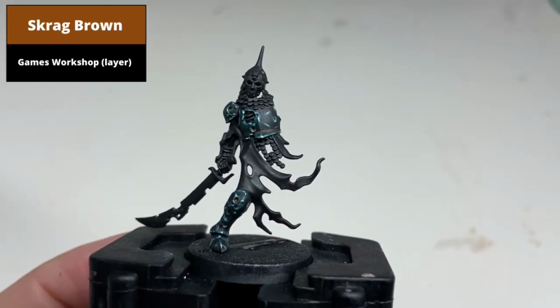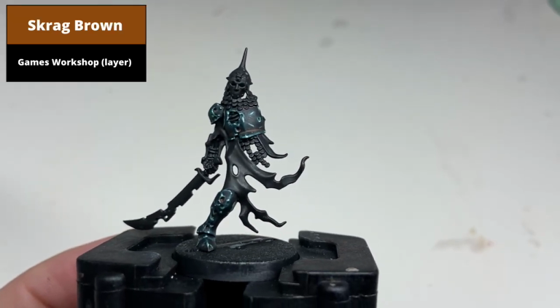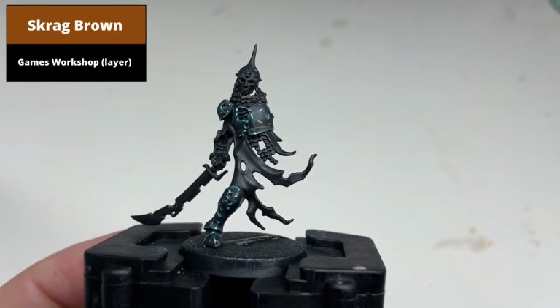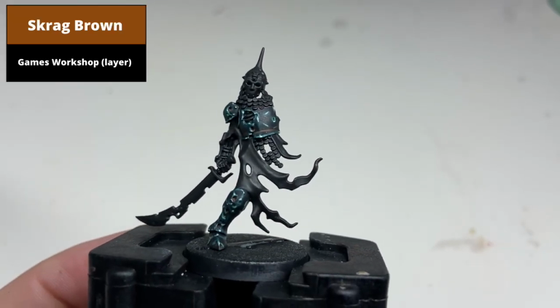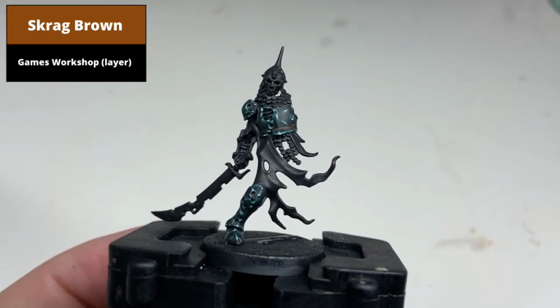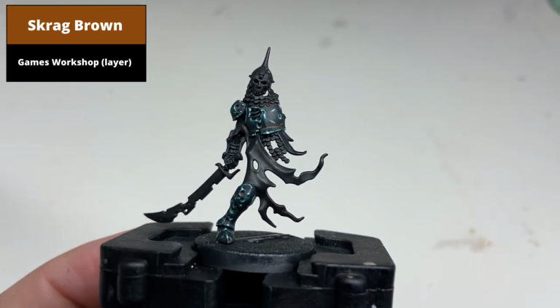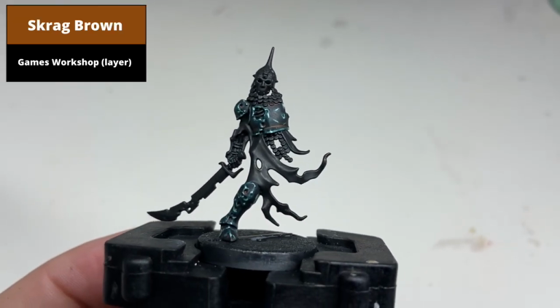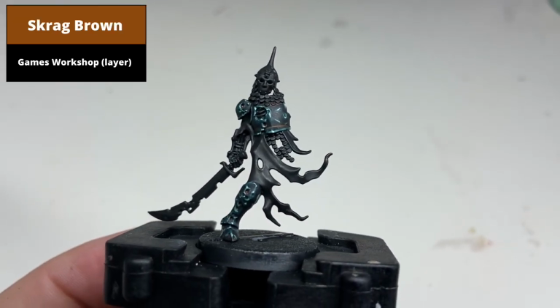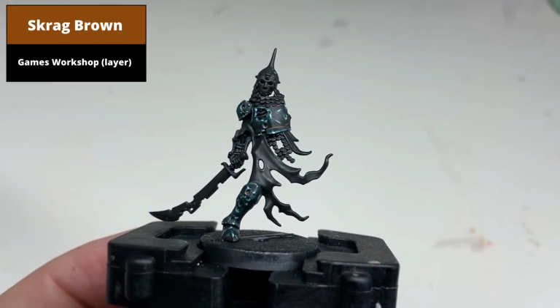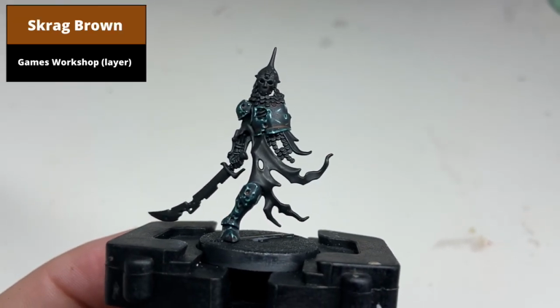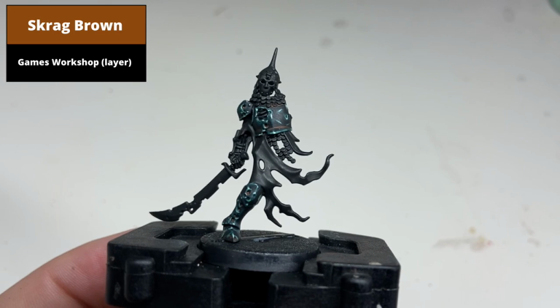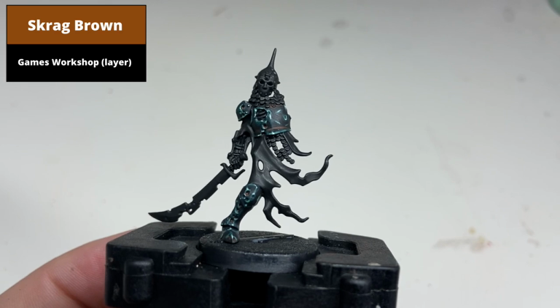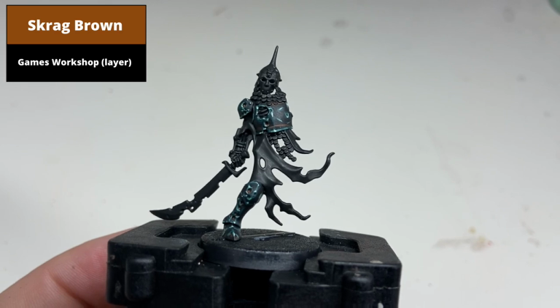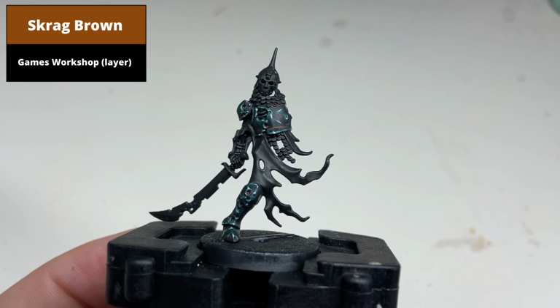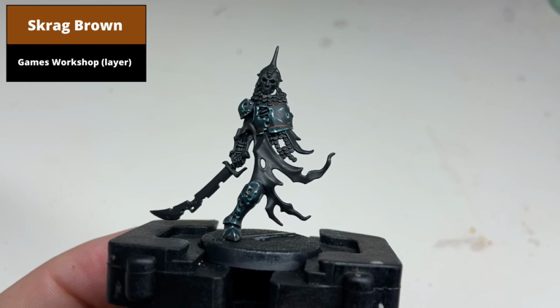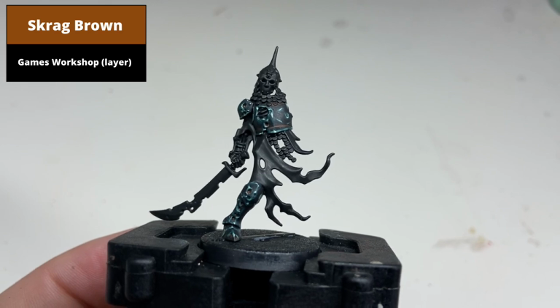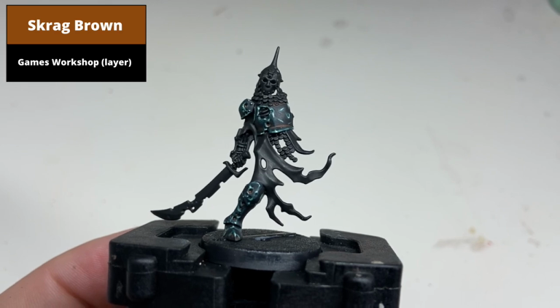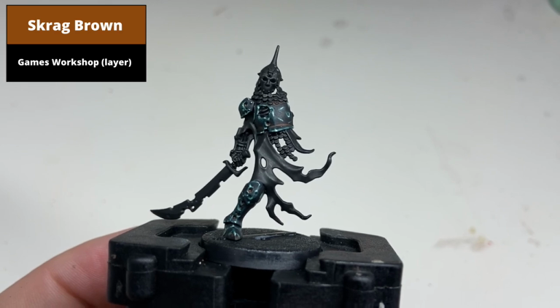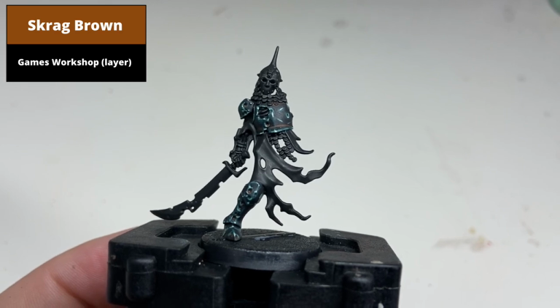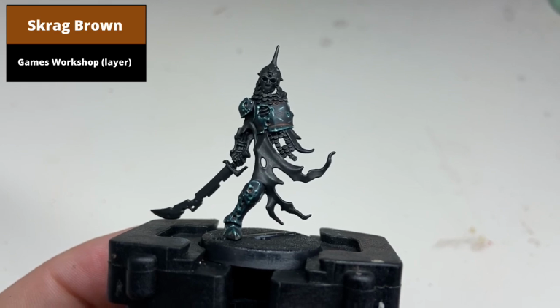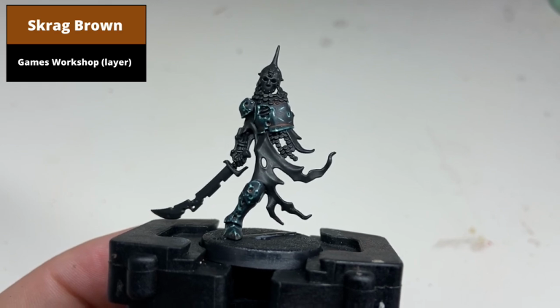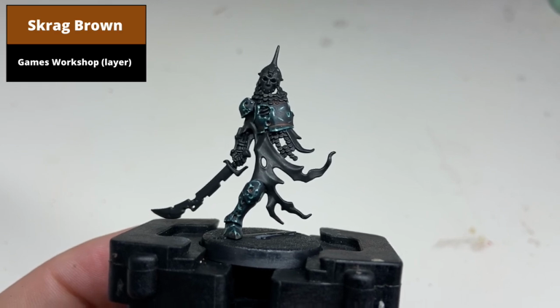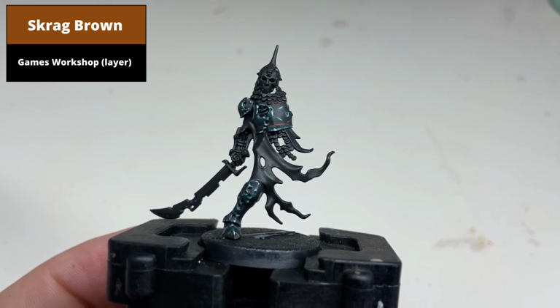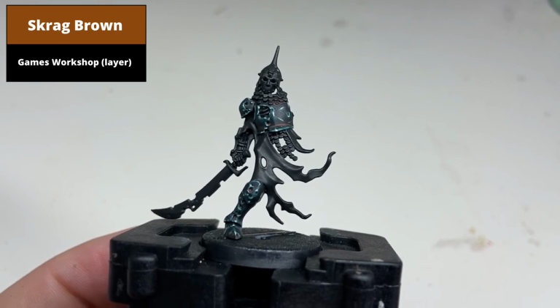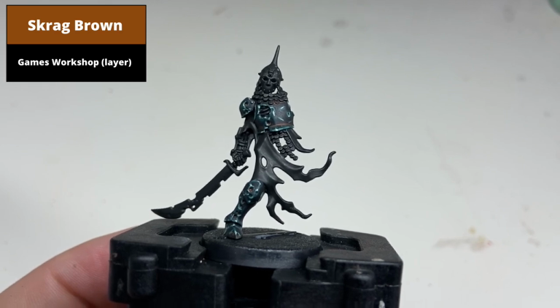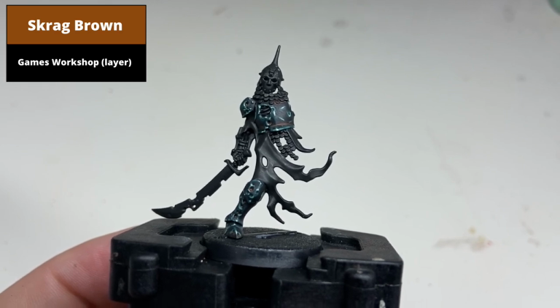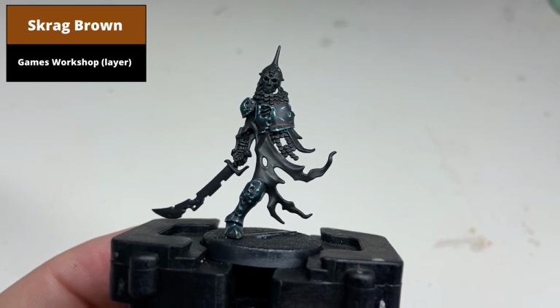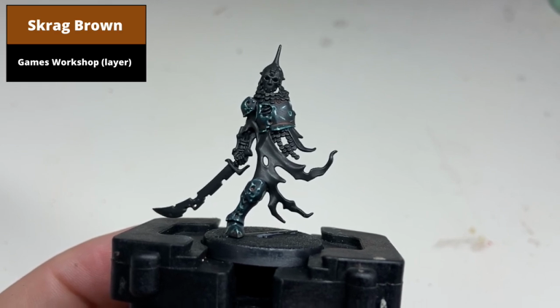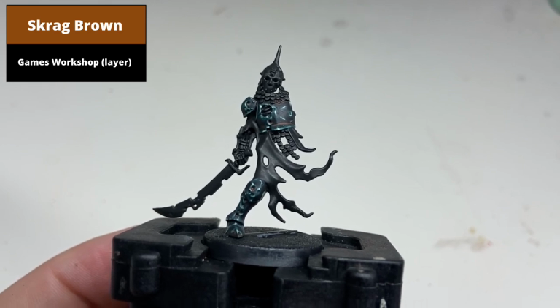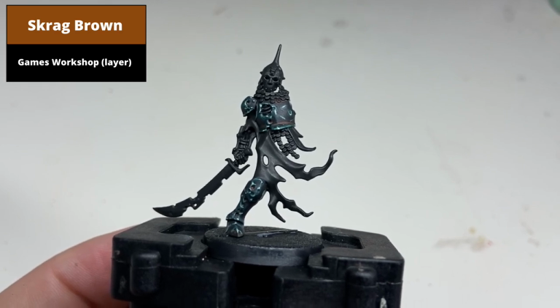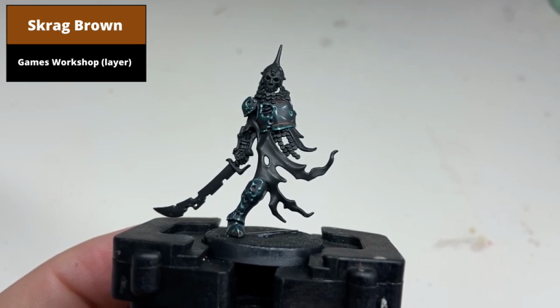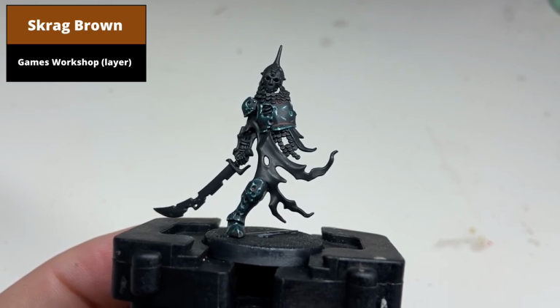This effect is then completed with a smaller amount of thin Scrag Brown applied in the centre of these recesses.